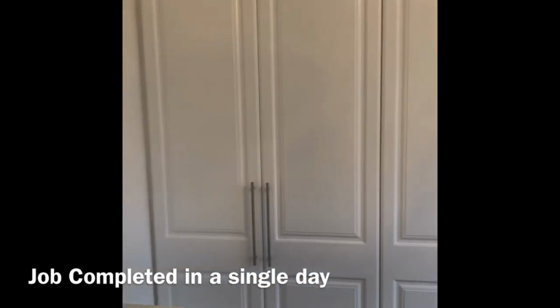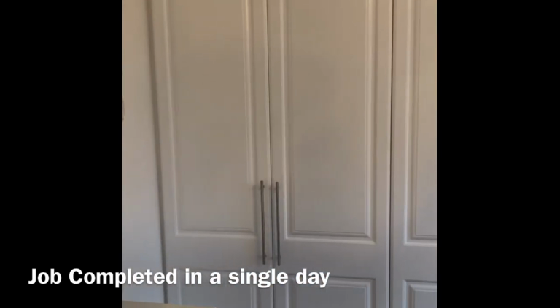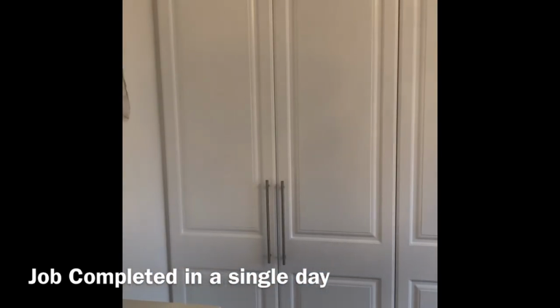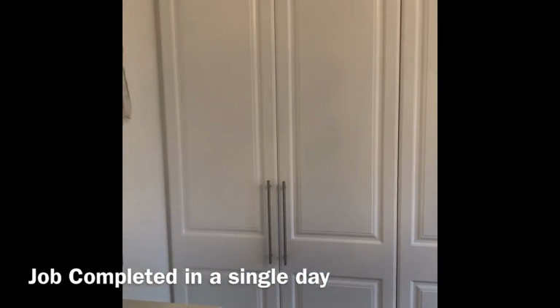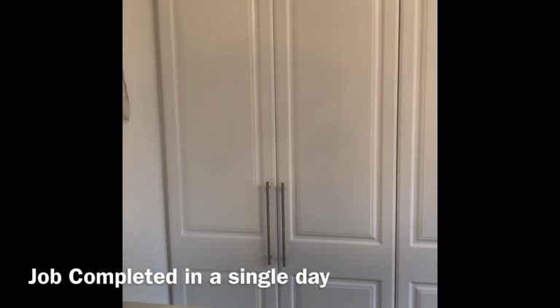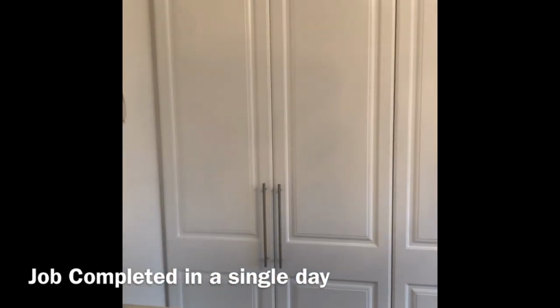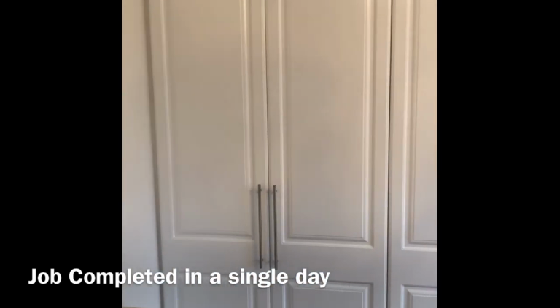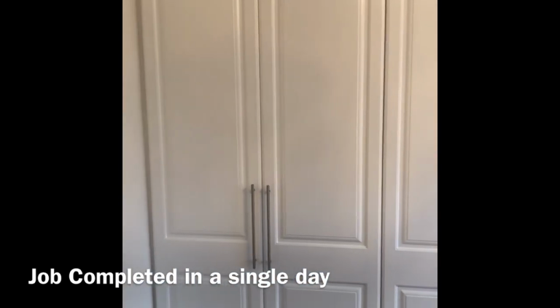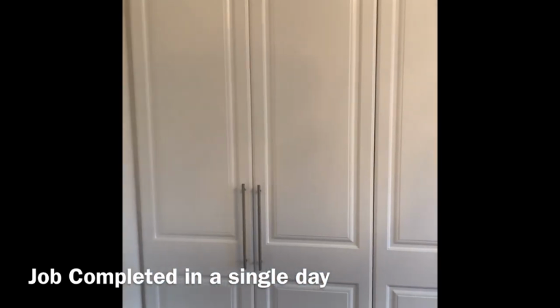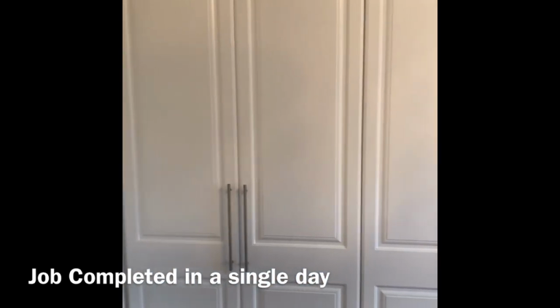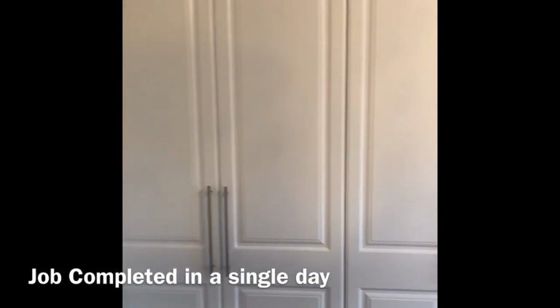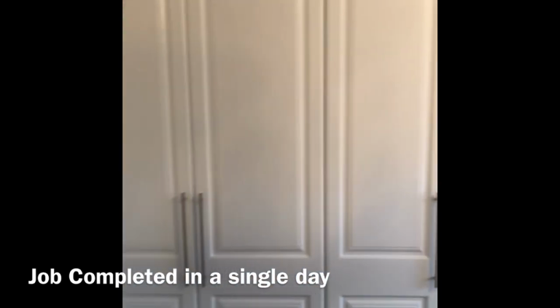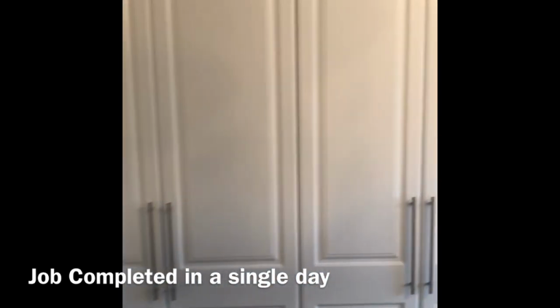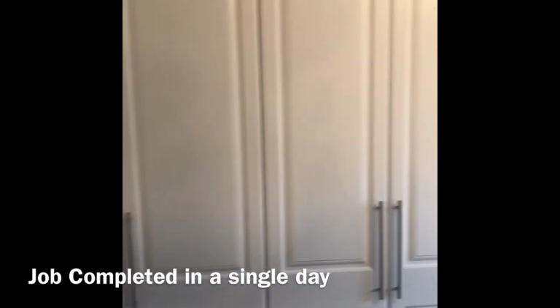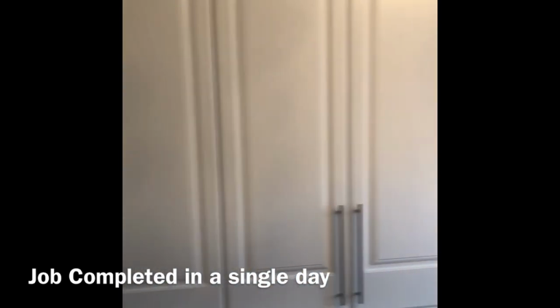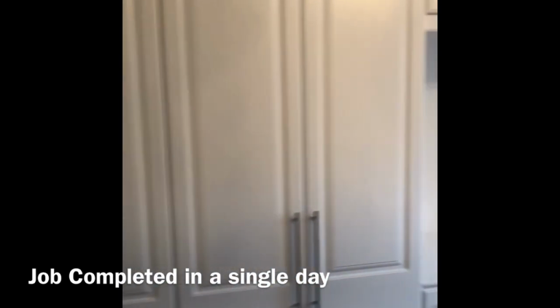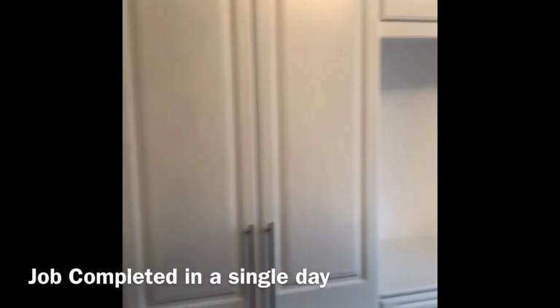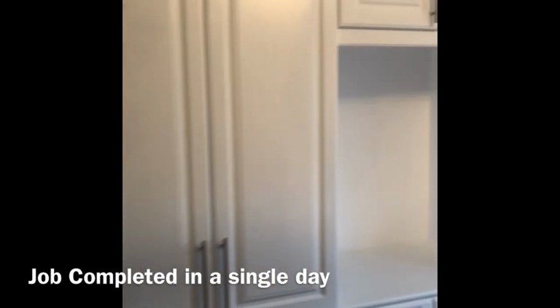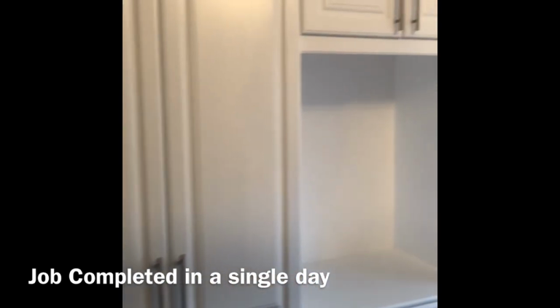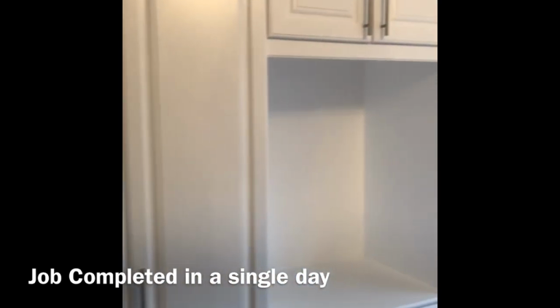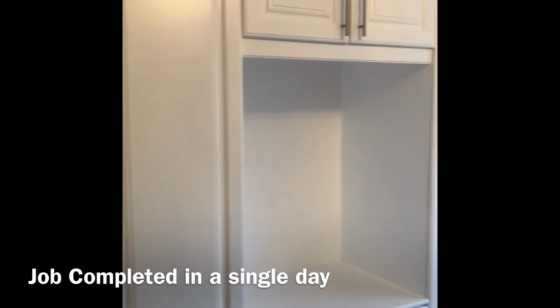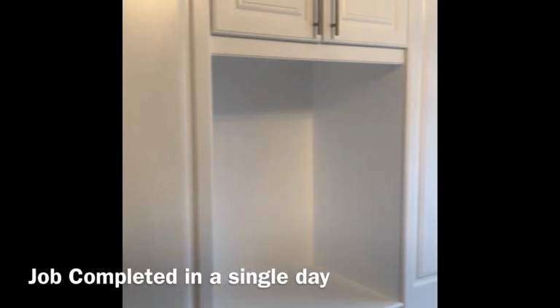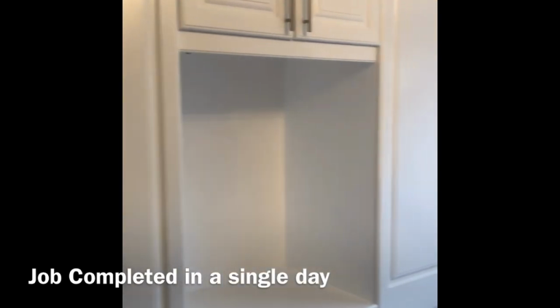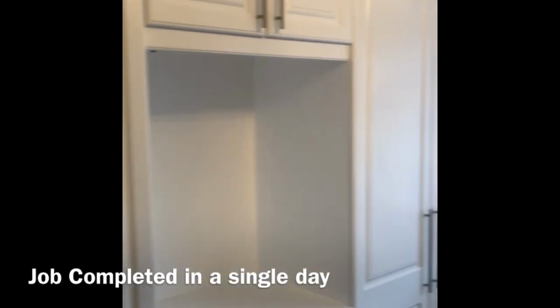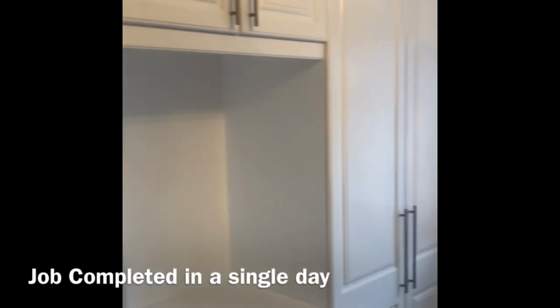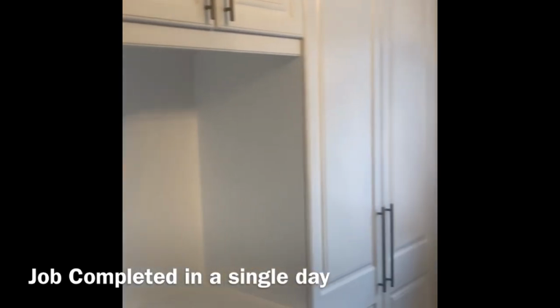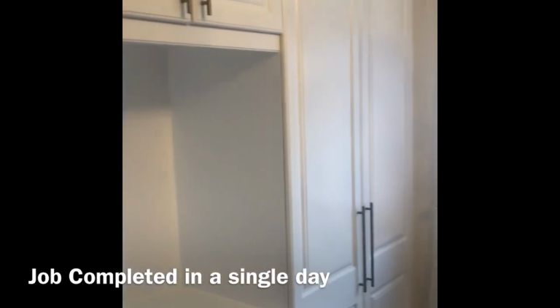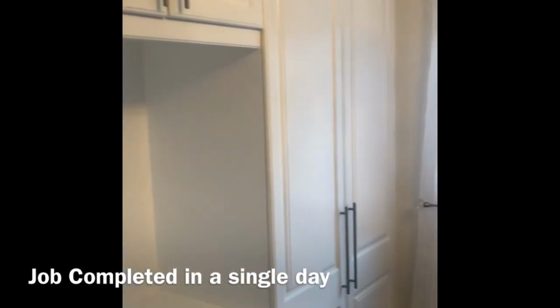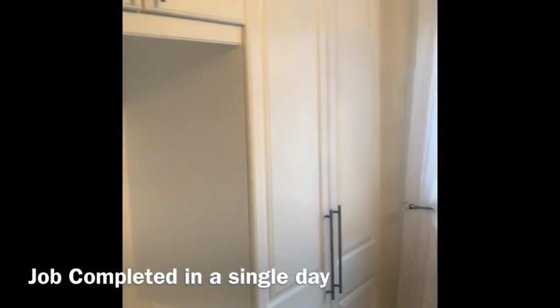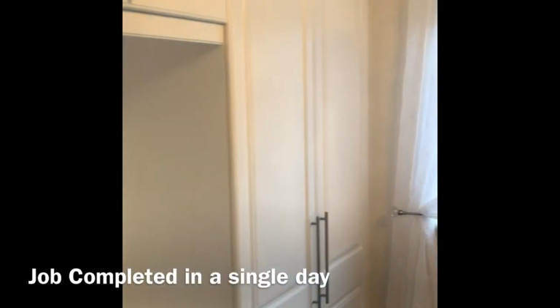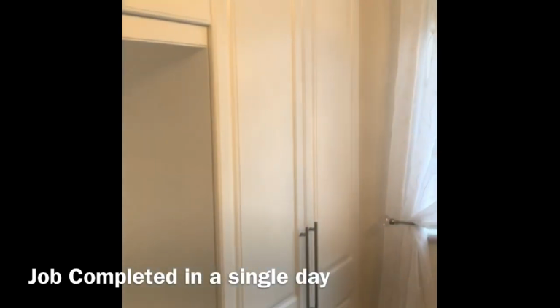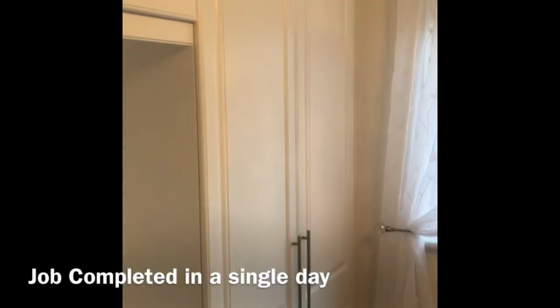Six top coats of Farrow & Ball All White, Matt Extra finish.